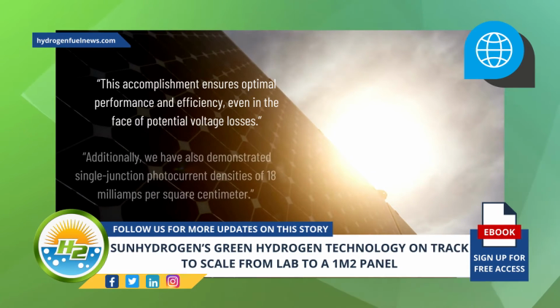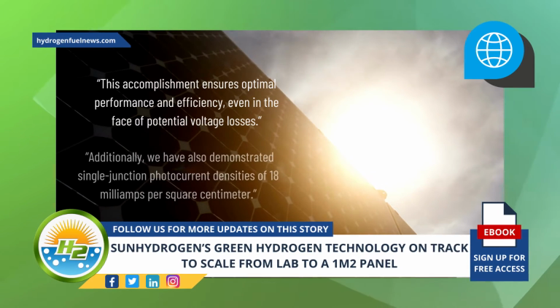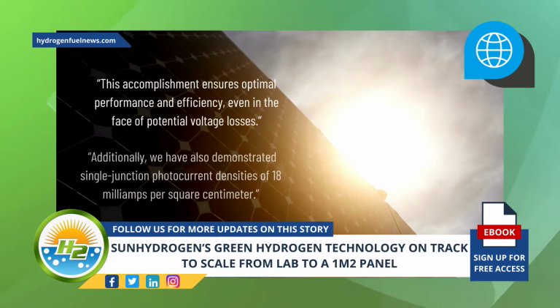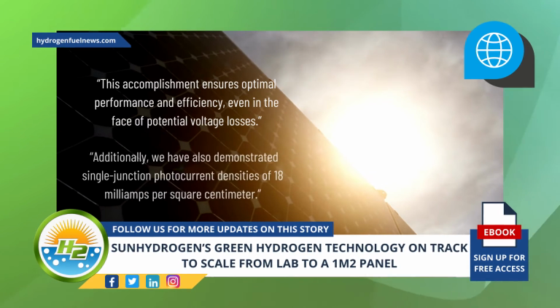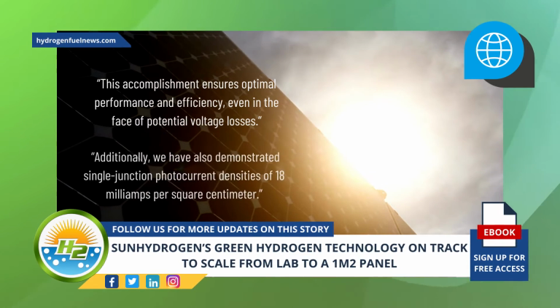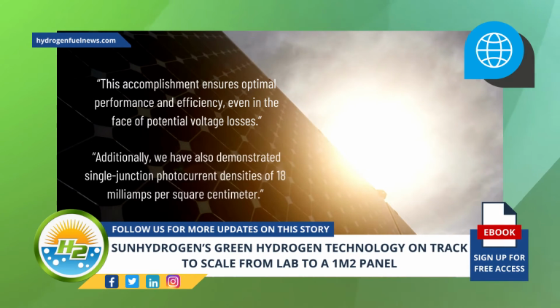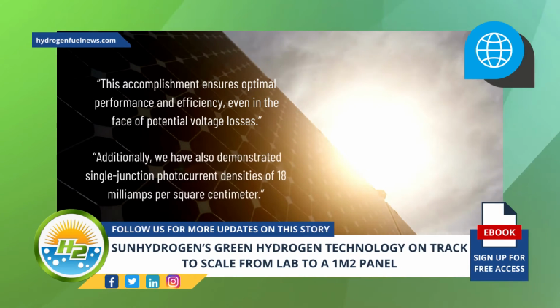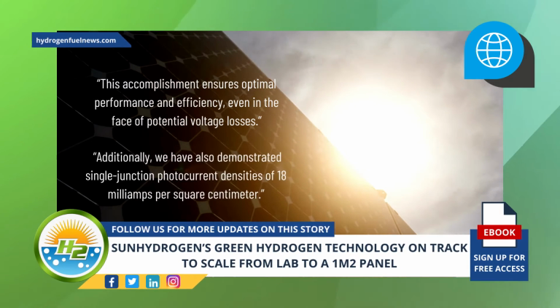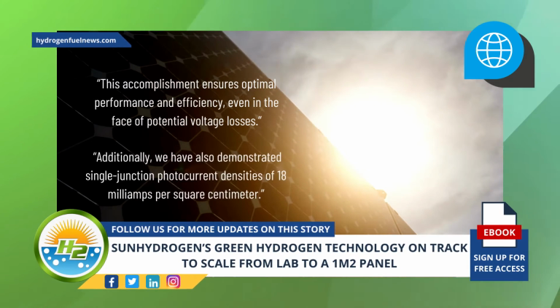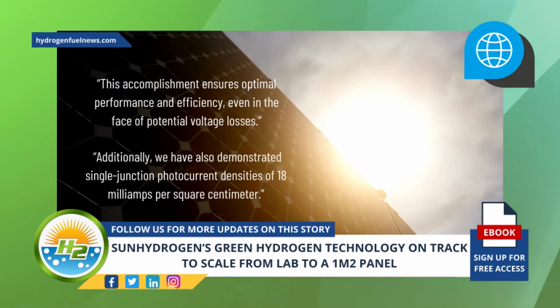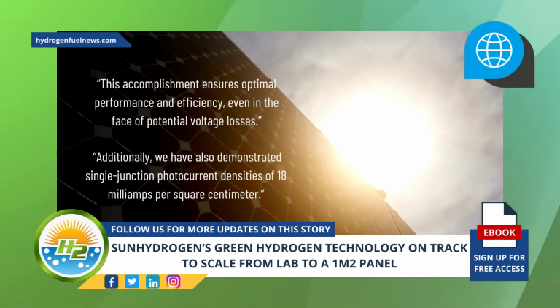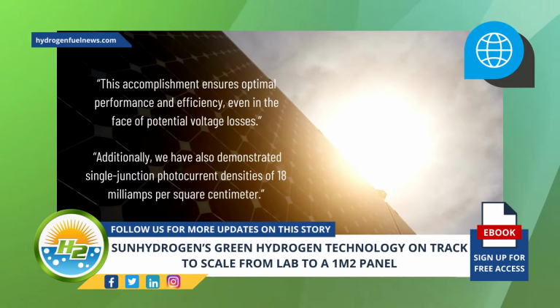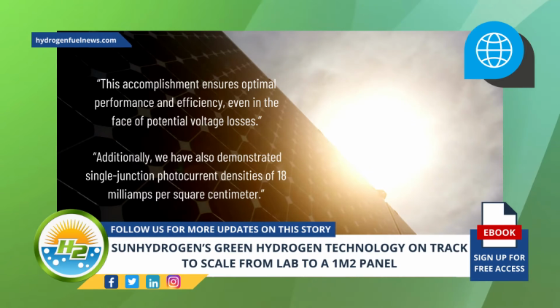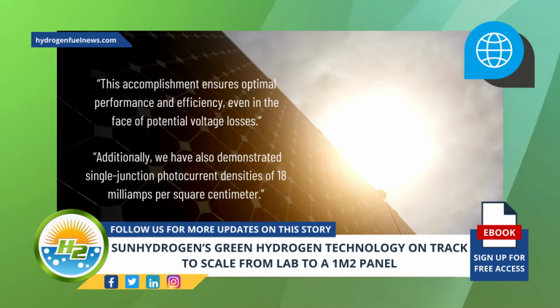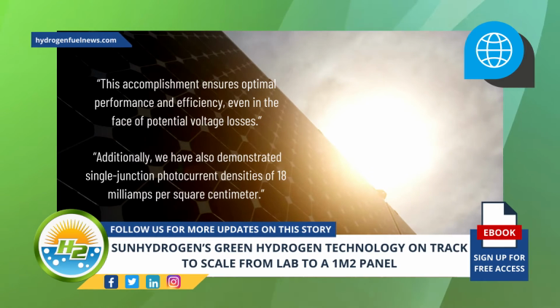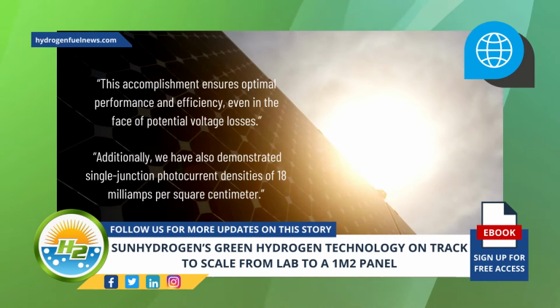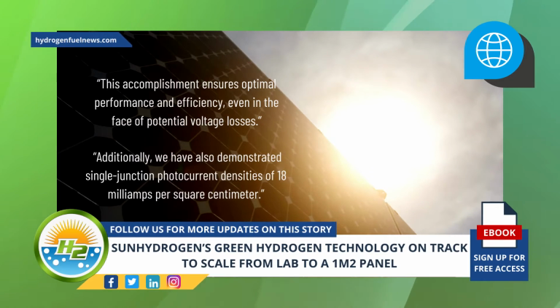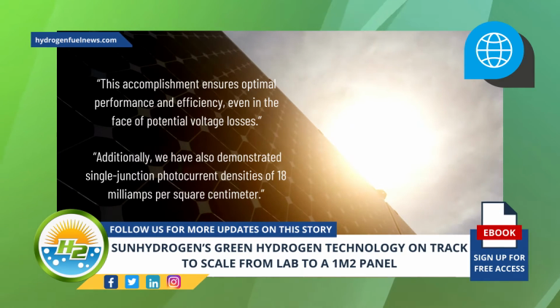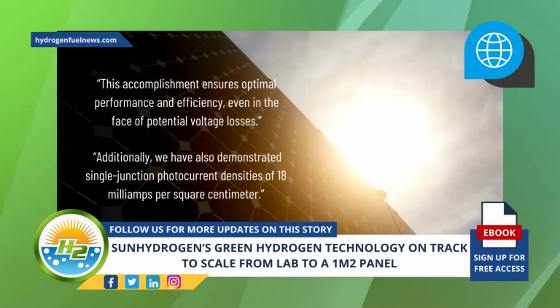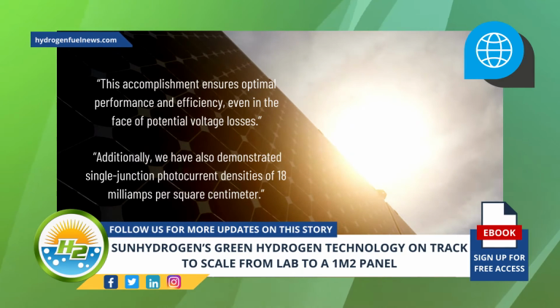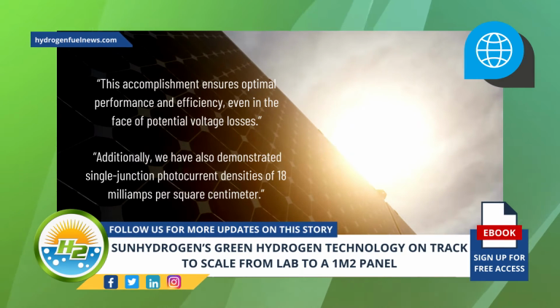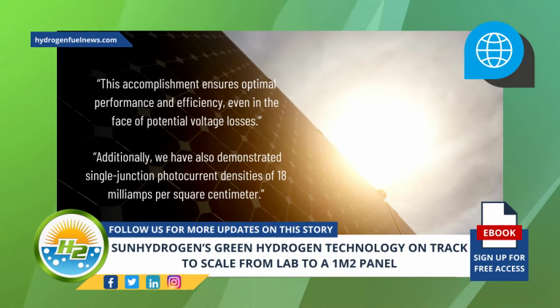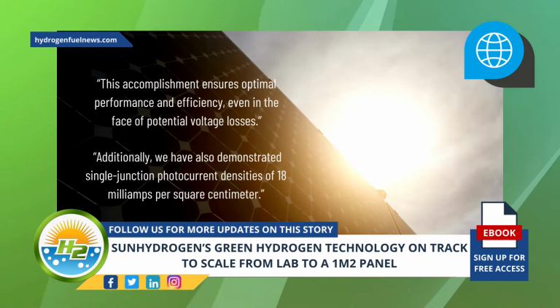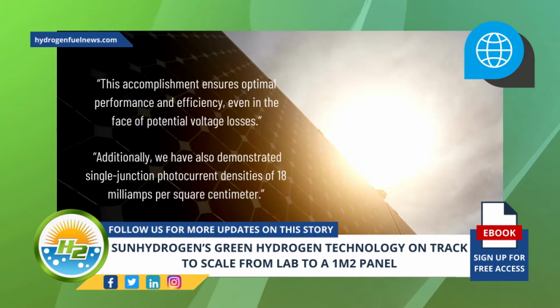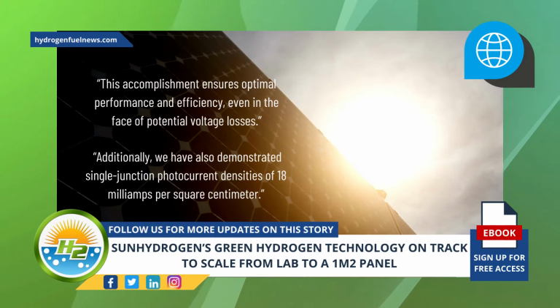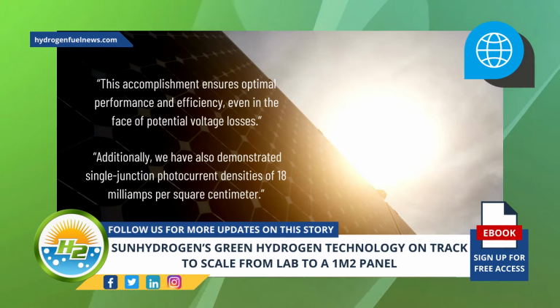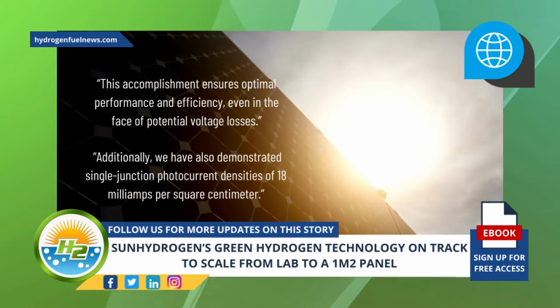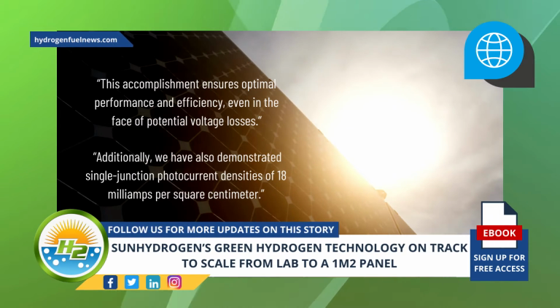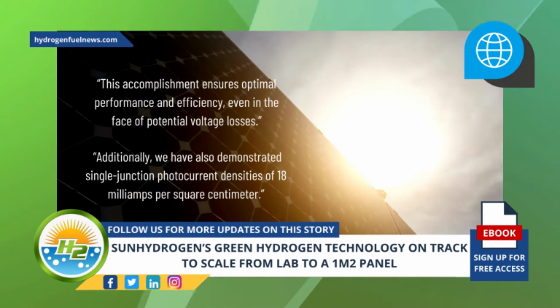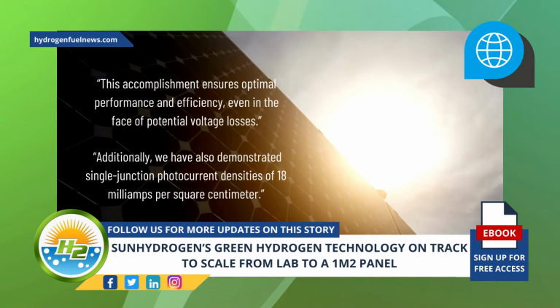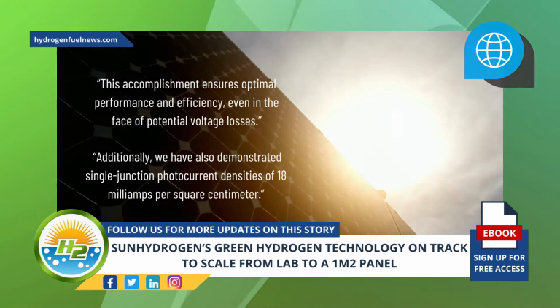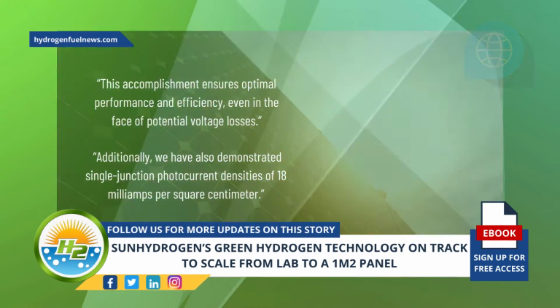Additionally, the company has also demonstrated single junction photocurrent densities of 18 milliamps per square centimeter.